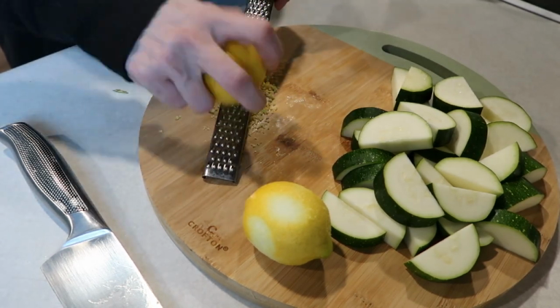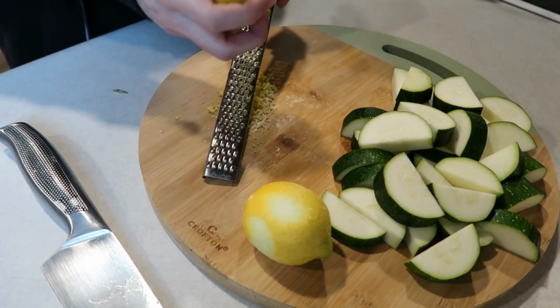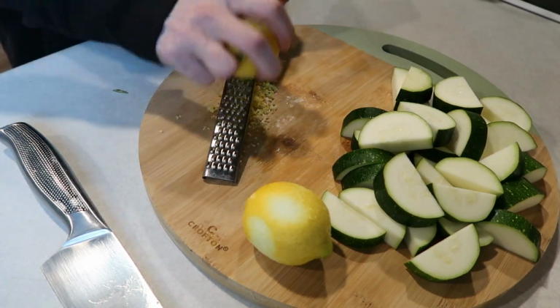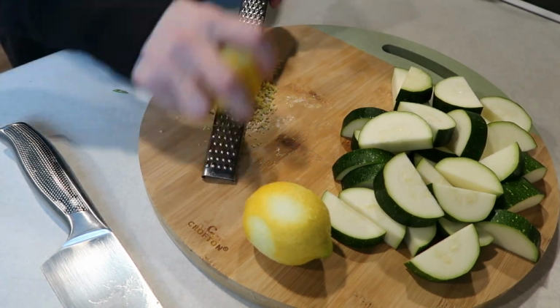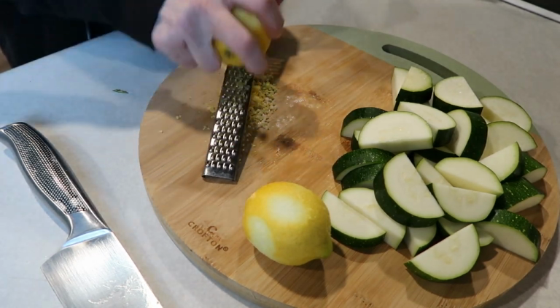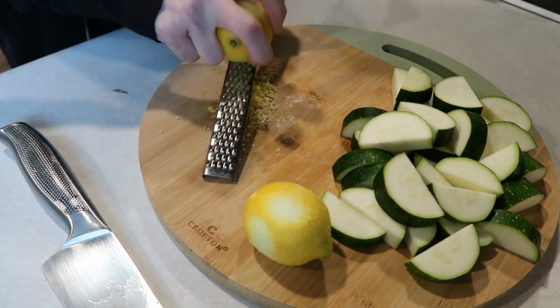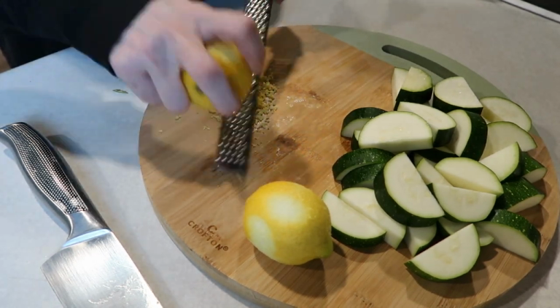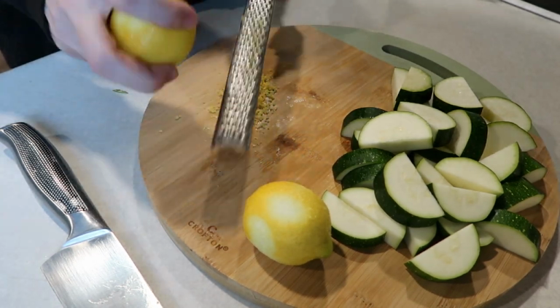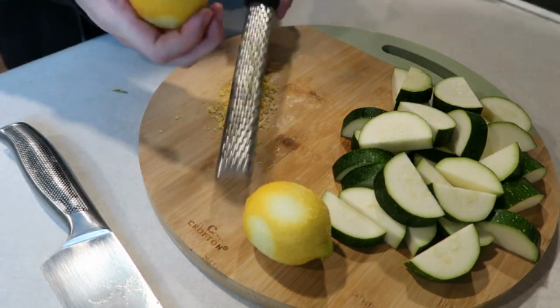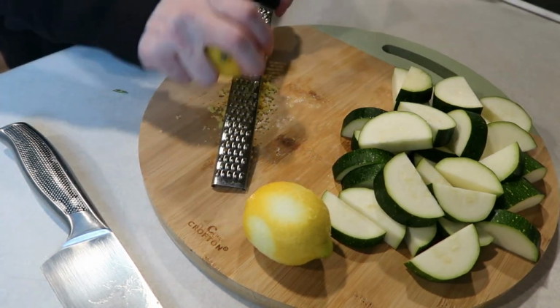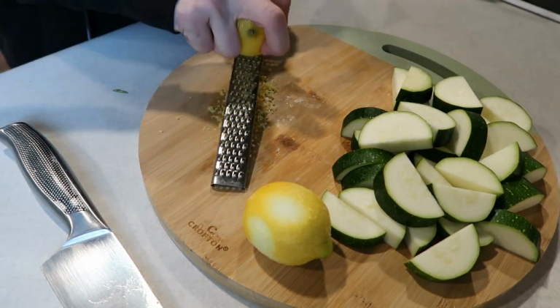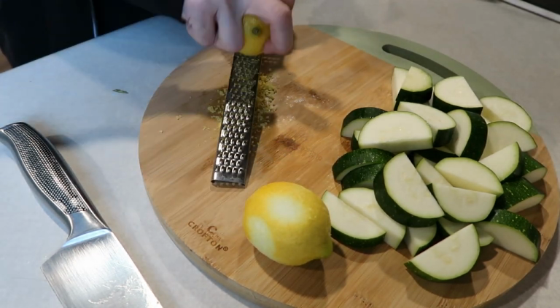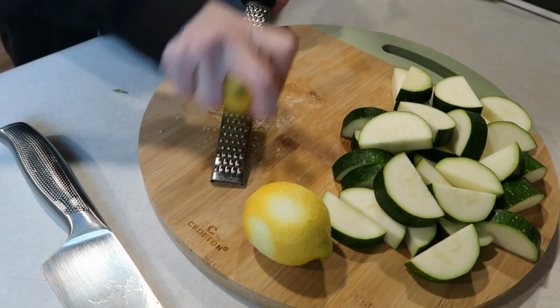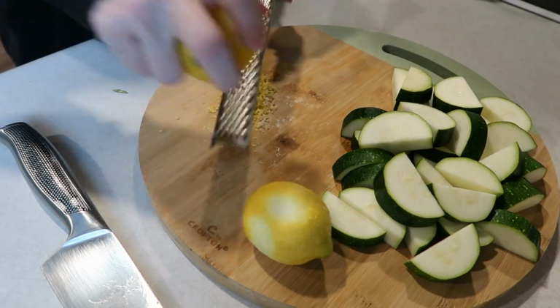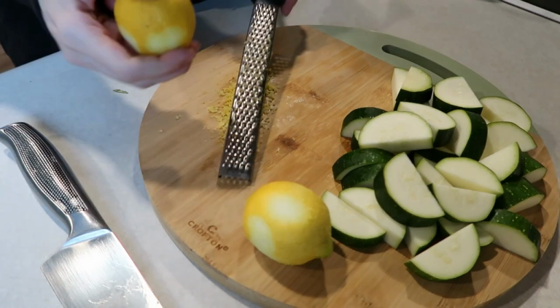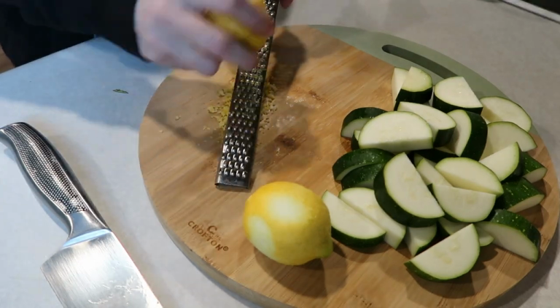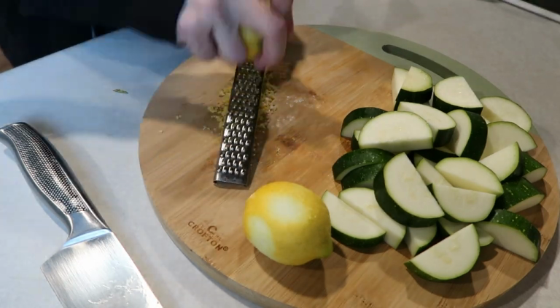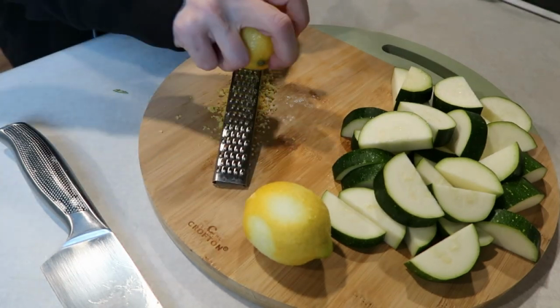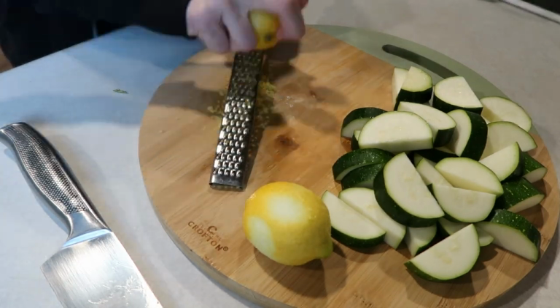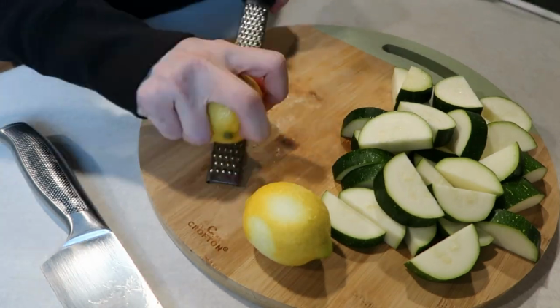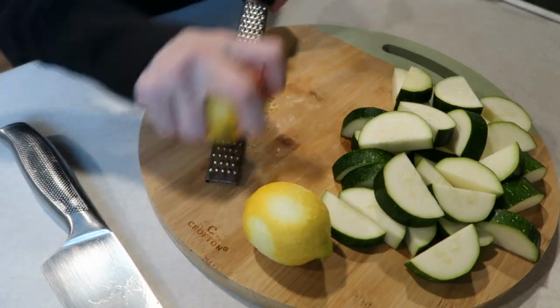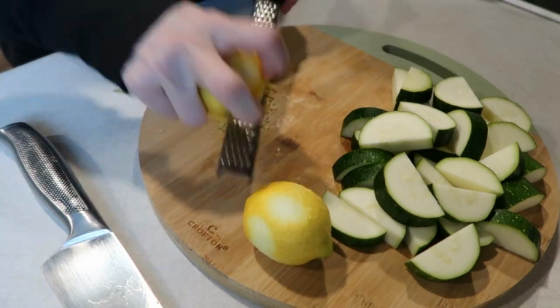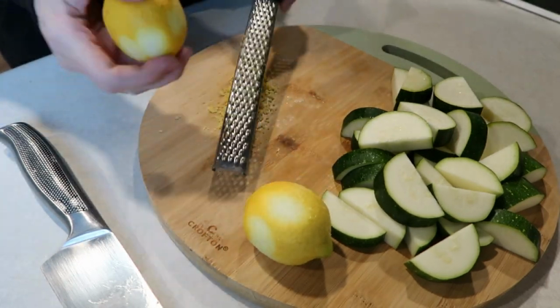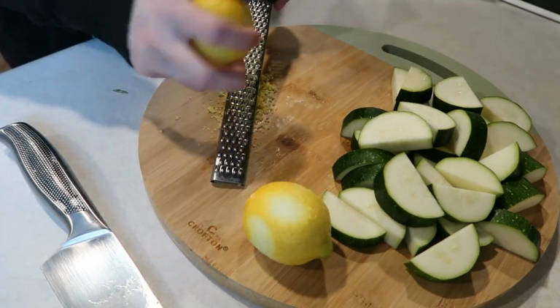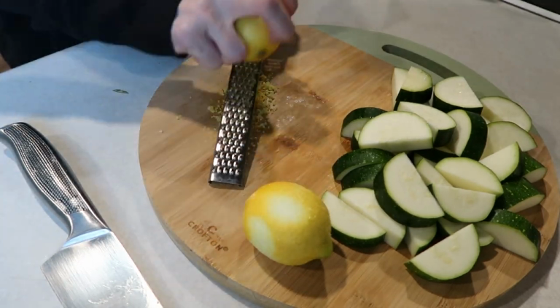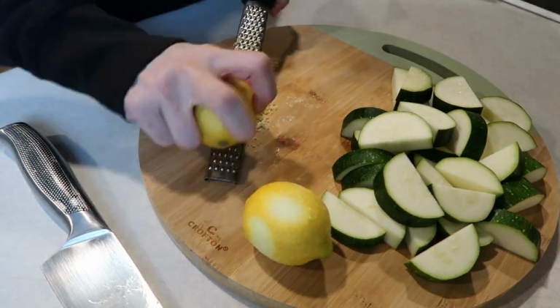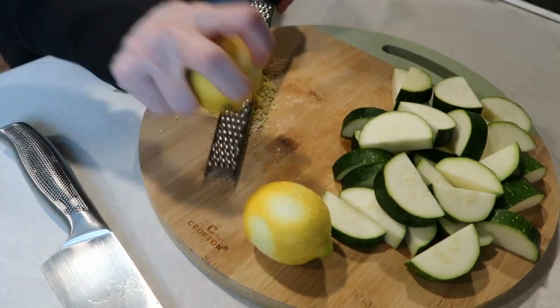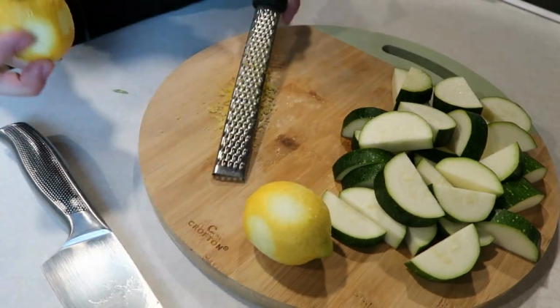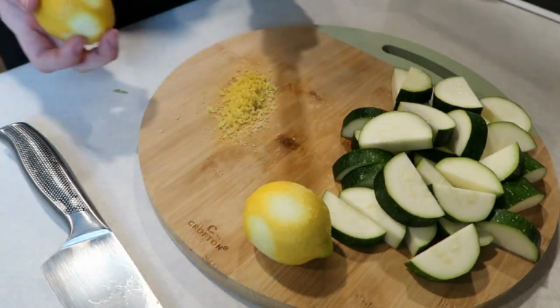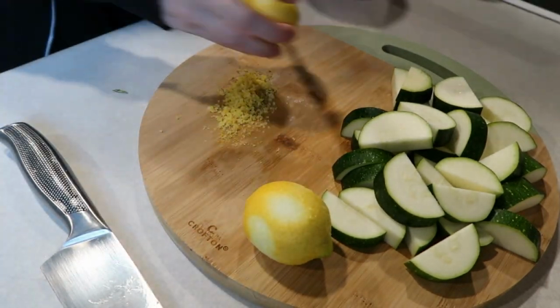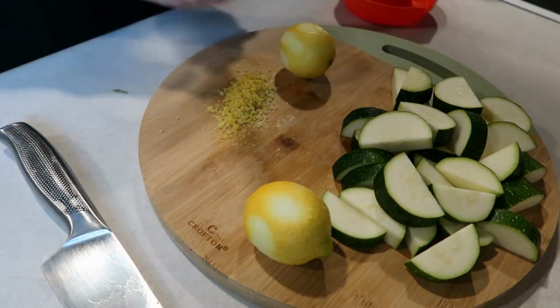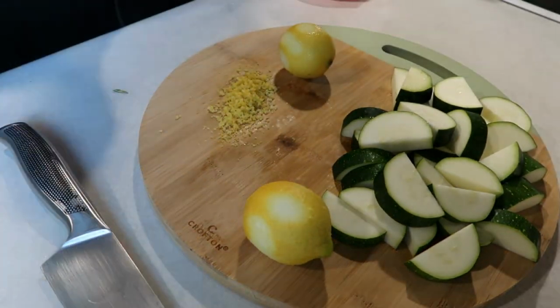You can also just do one lemon if you like. I really enjoy the freshness that the lemon gives, so I prefer to do two.